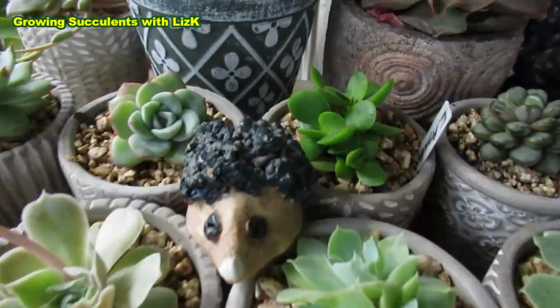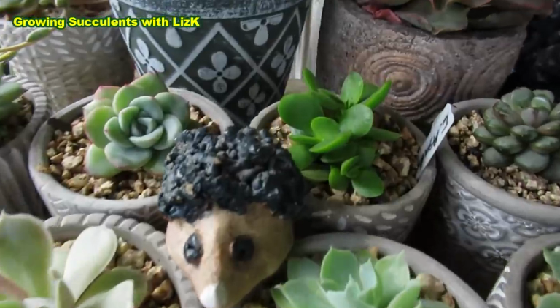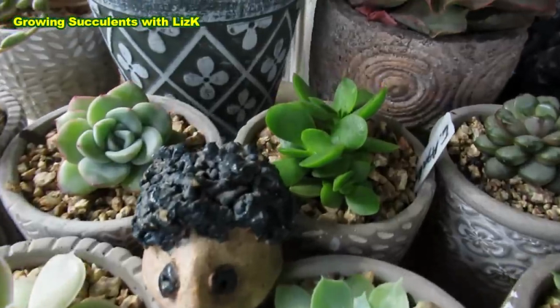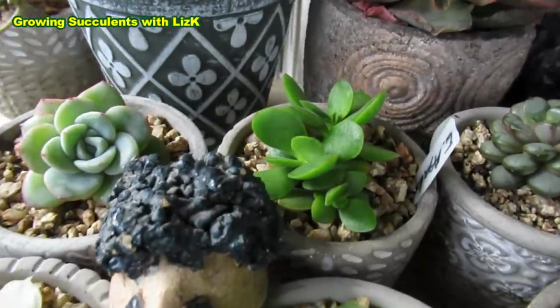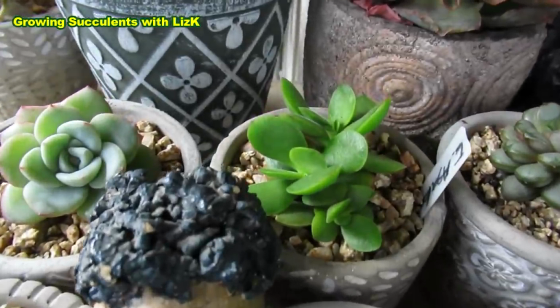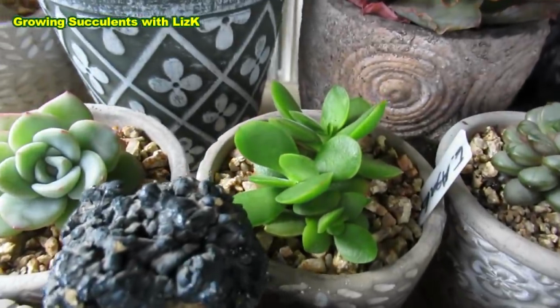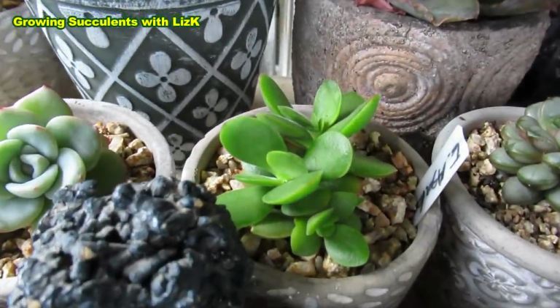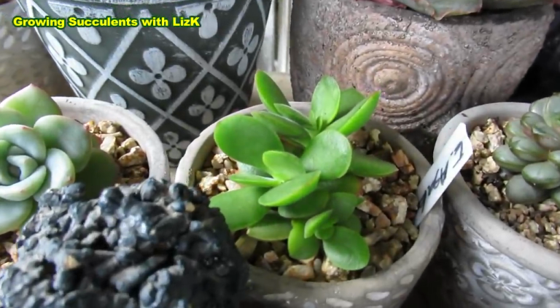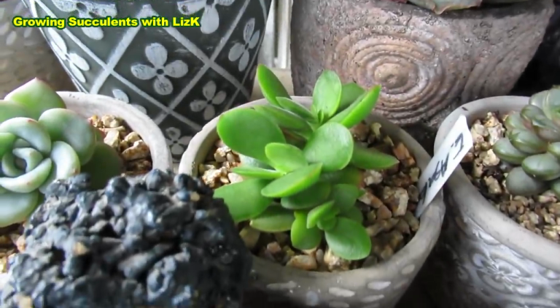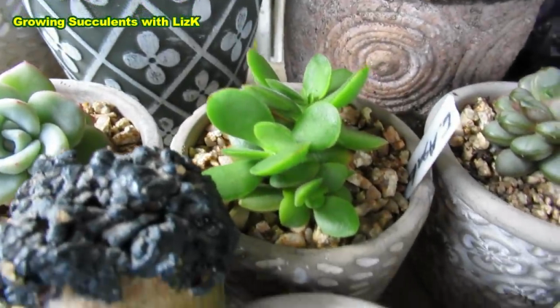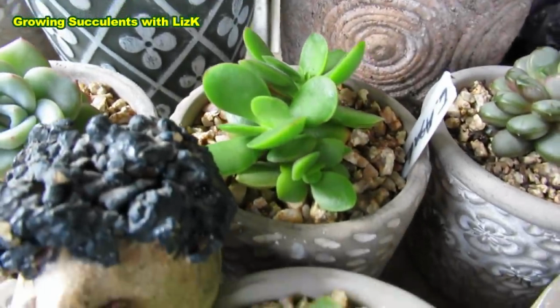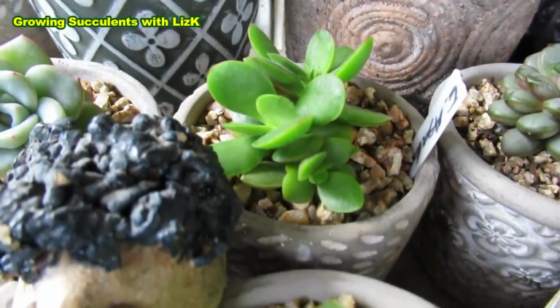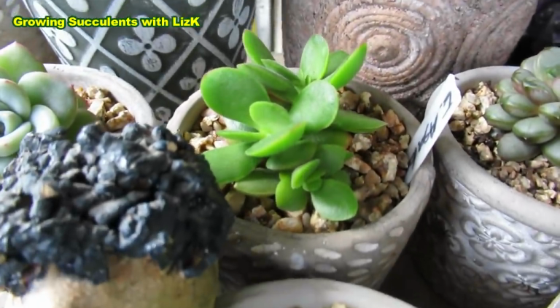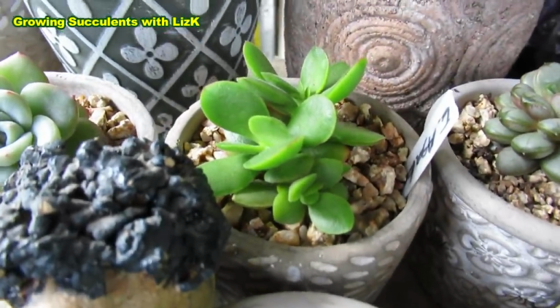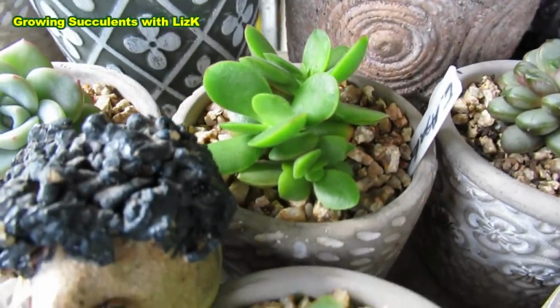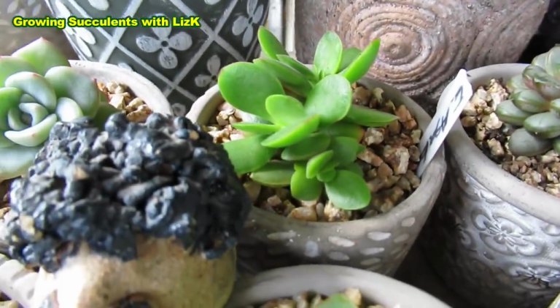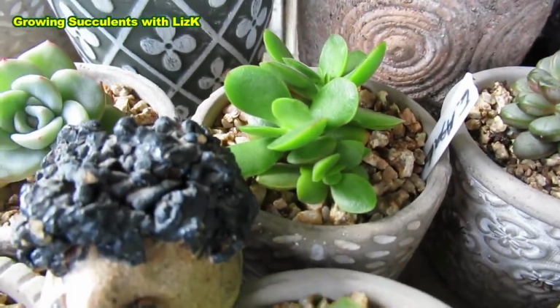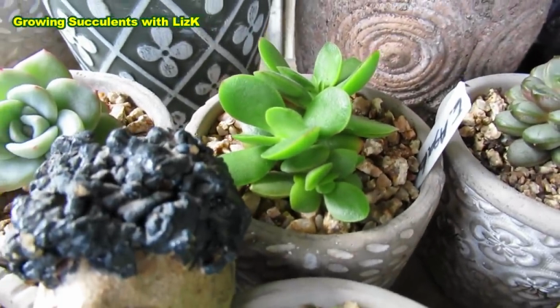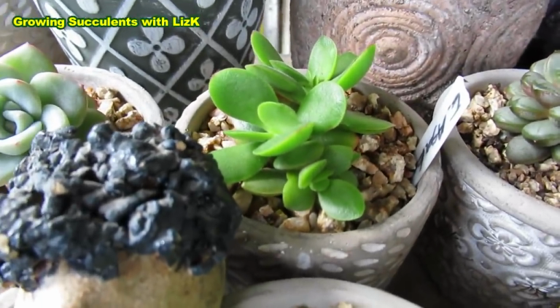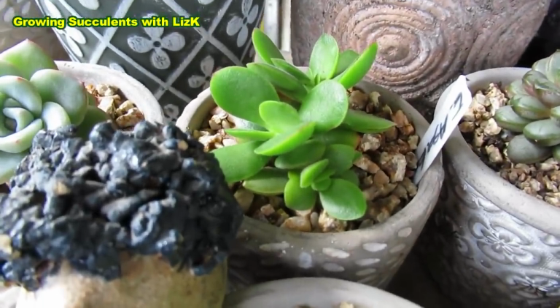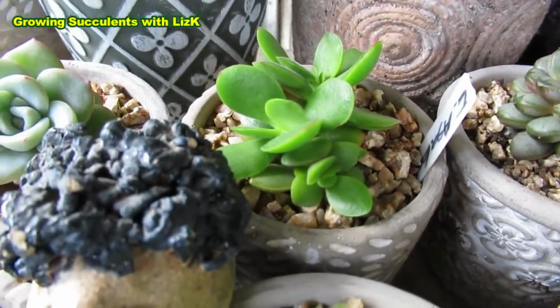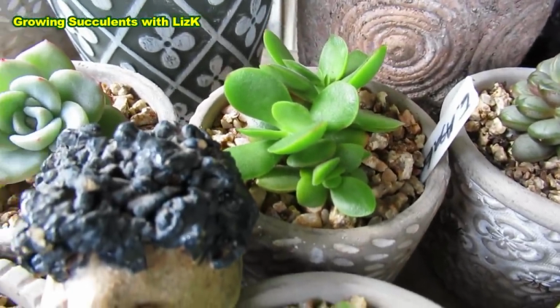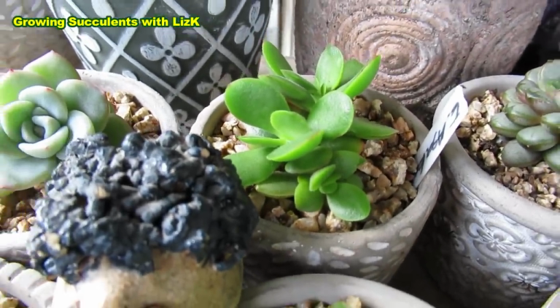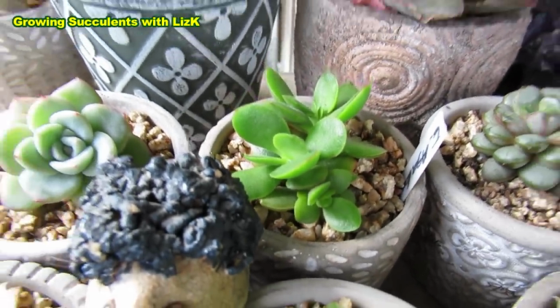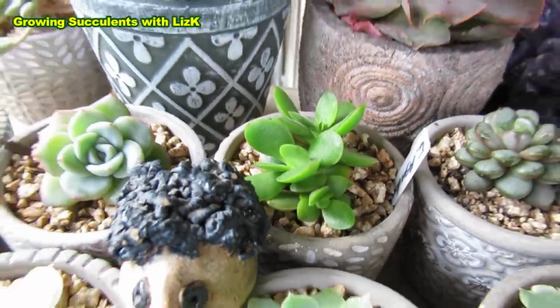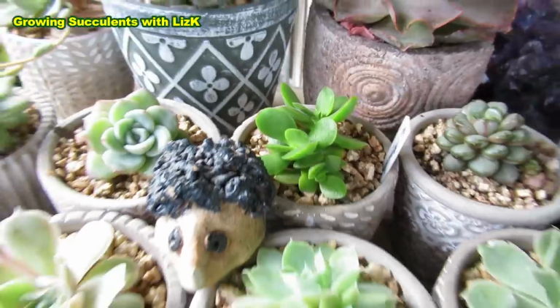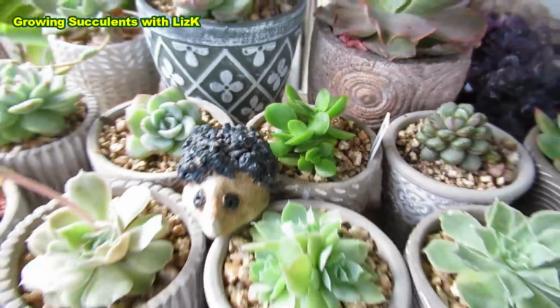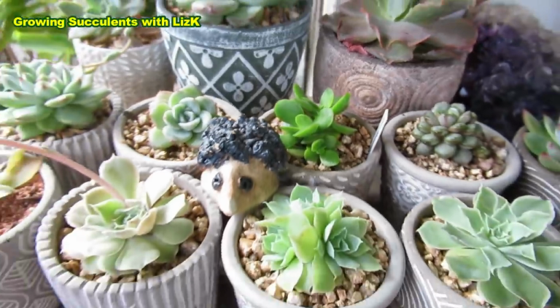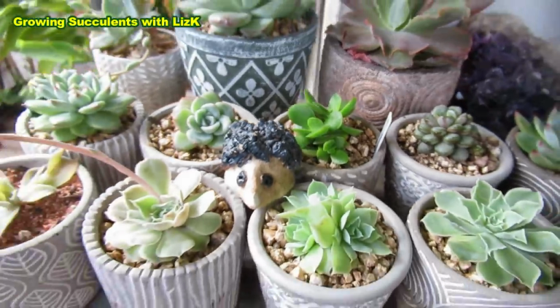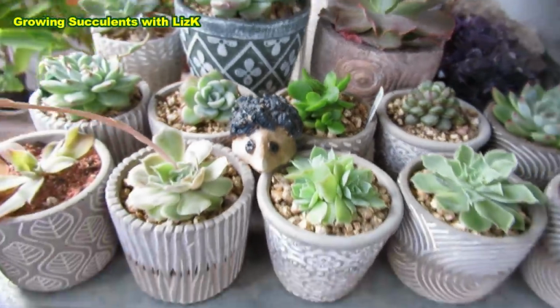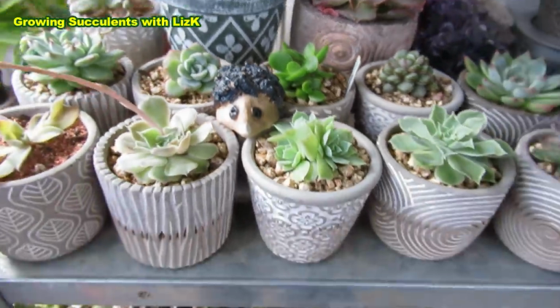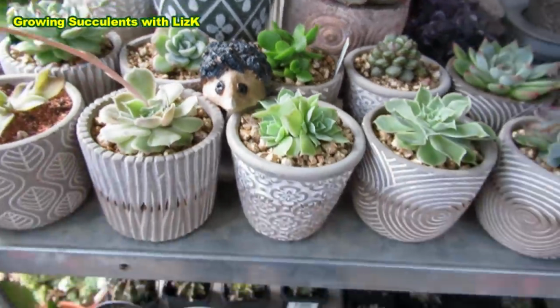My Echeveria Asaka — hello, Asaka. Leaf-grown Echeveria Asaka. Look at that. Beautiful.